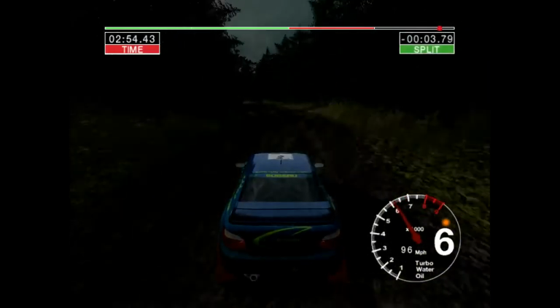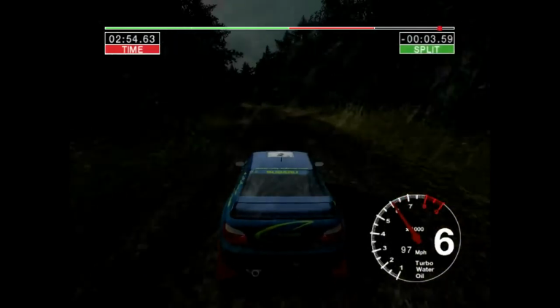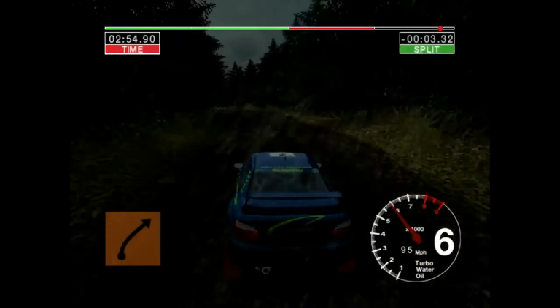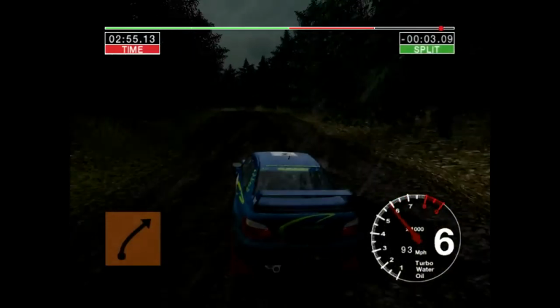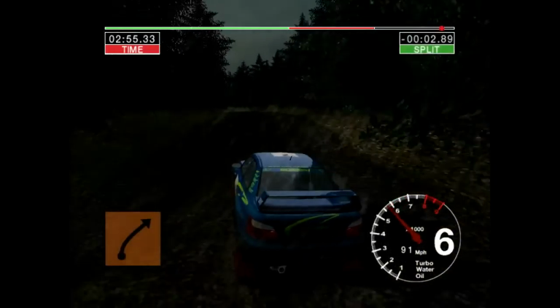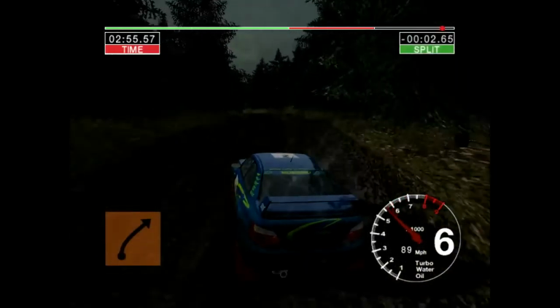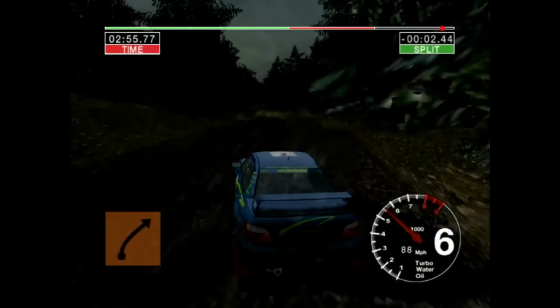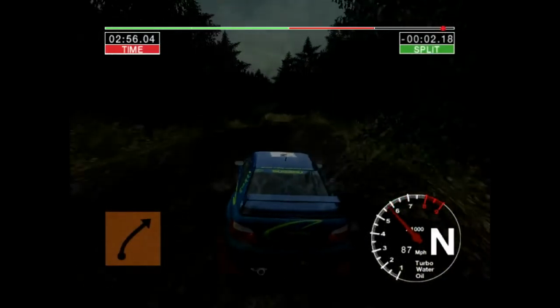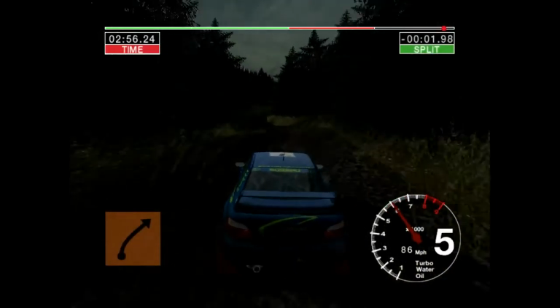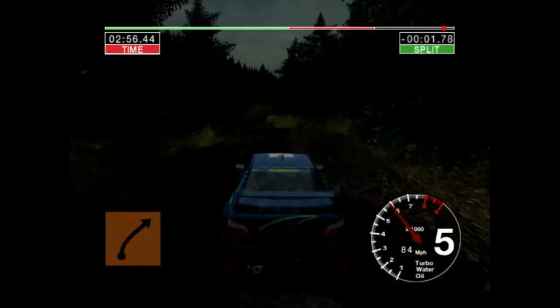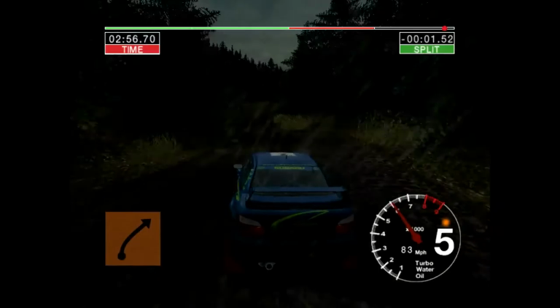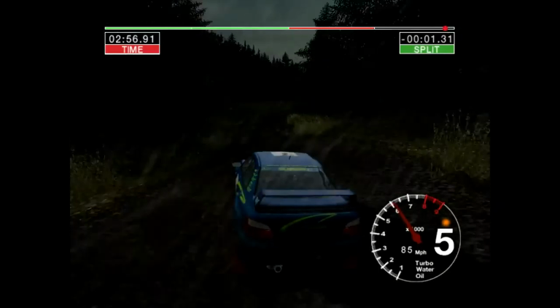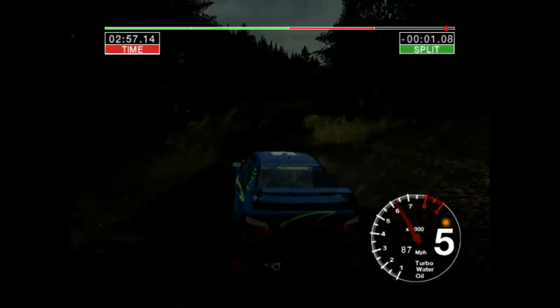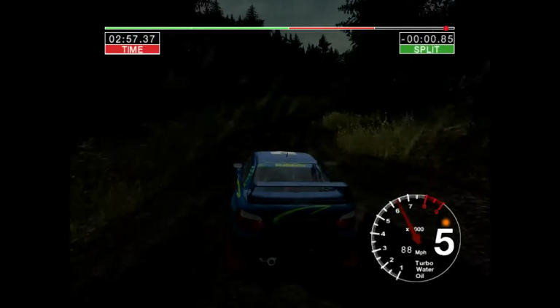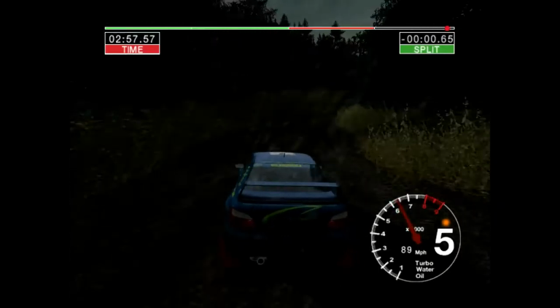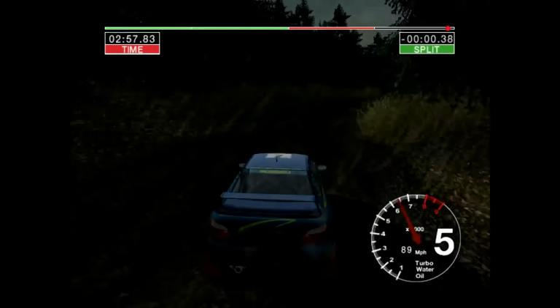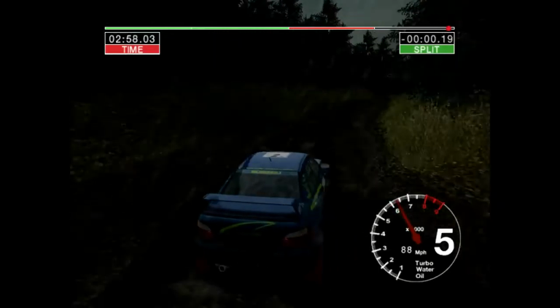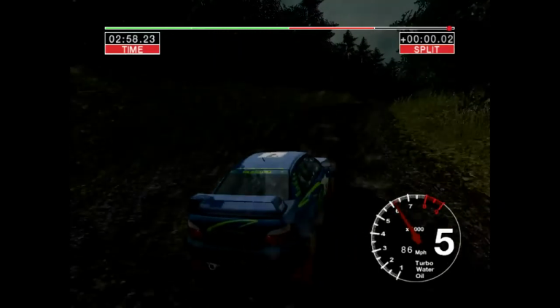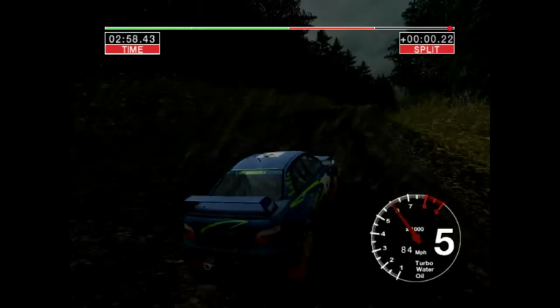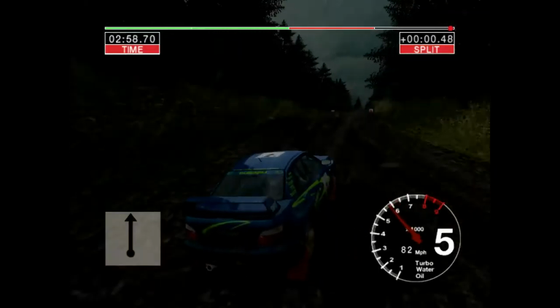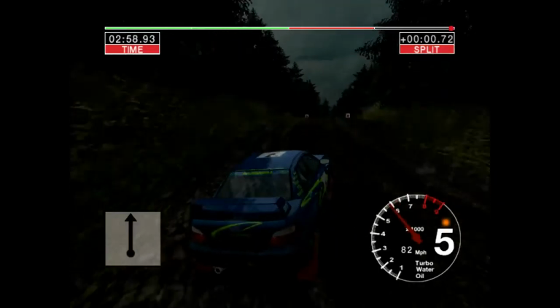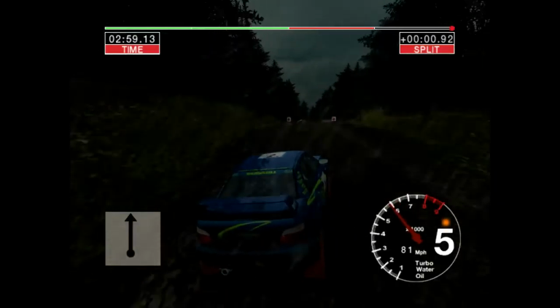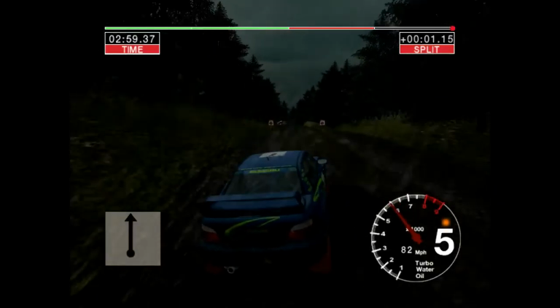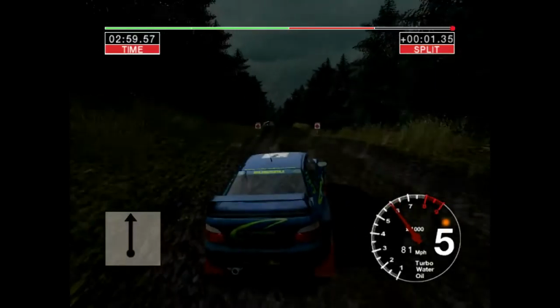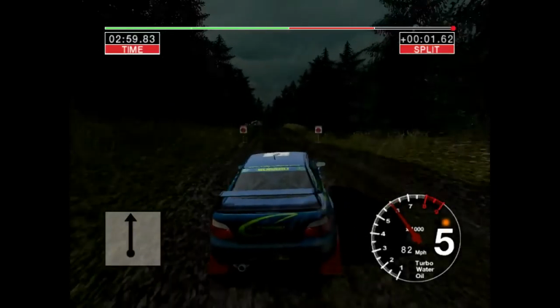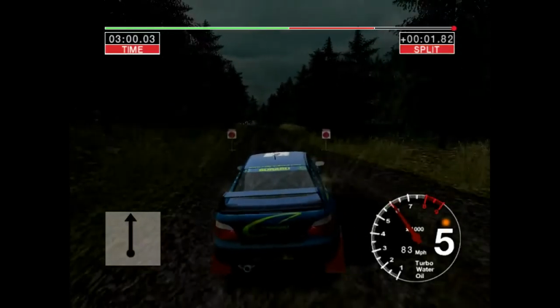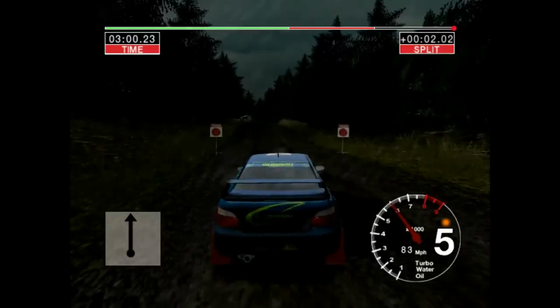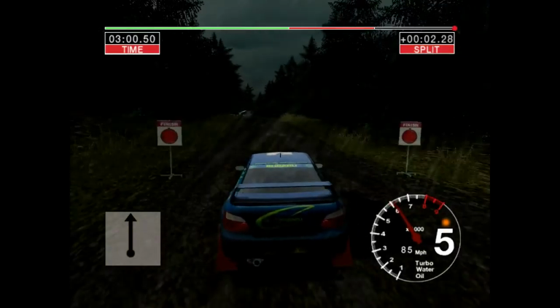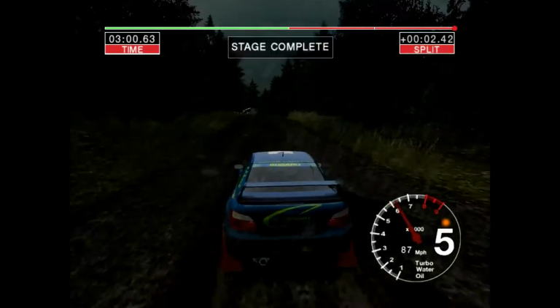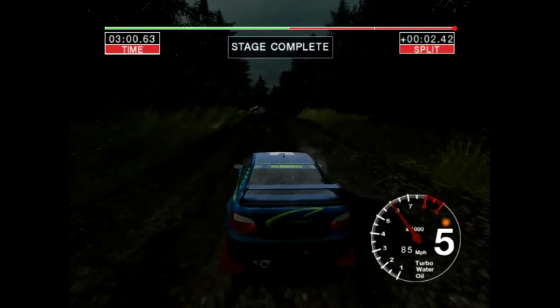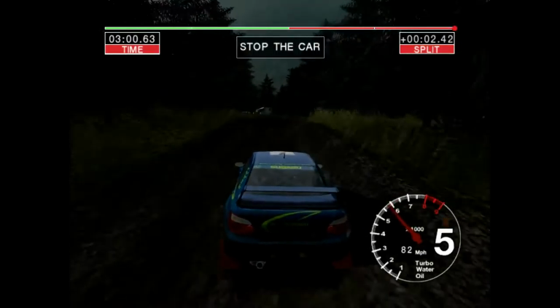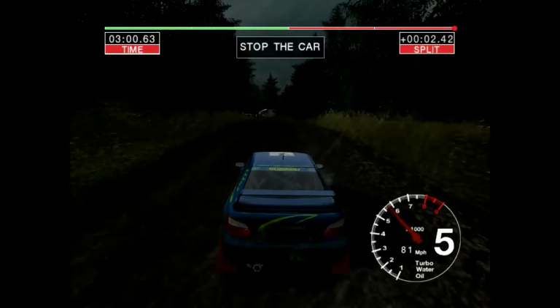And long, 6 right, over crest. 1, 100, over finish. And stop.